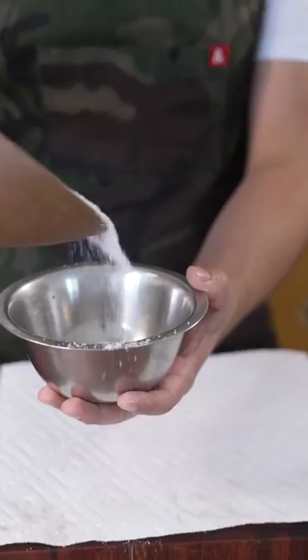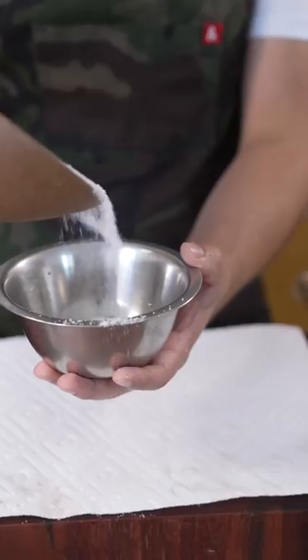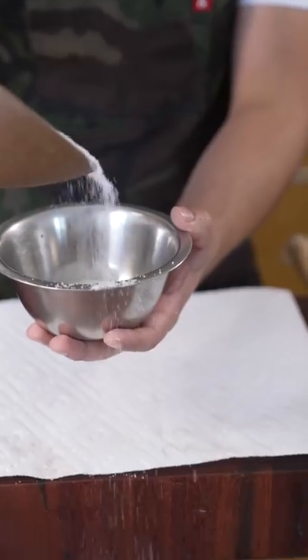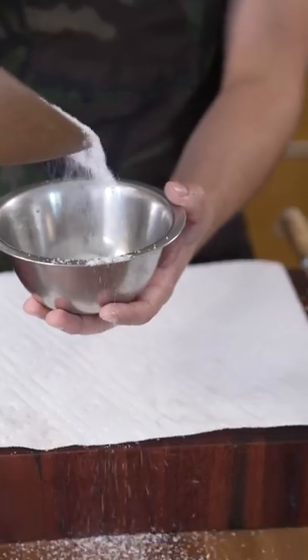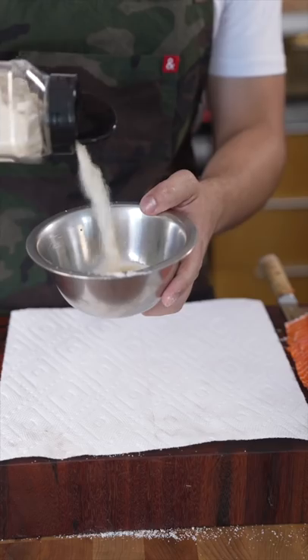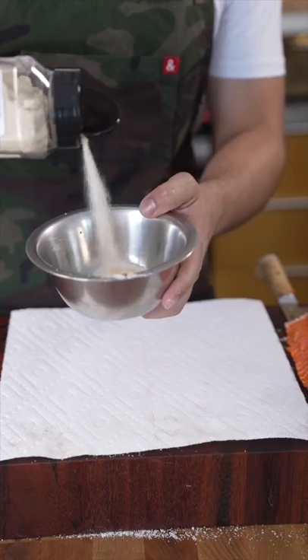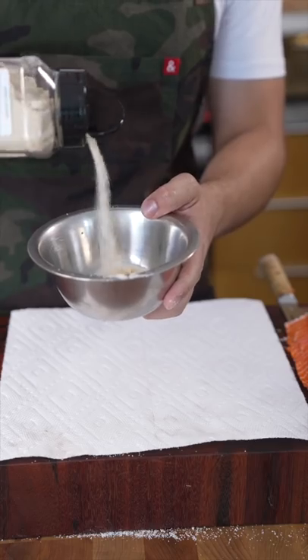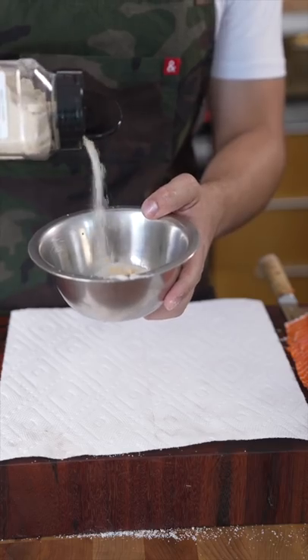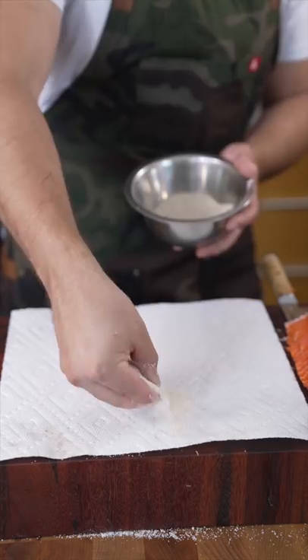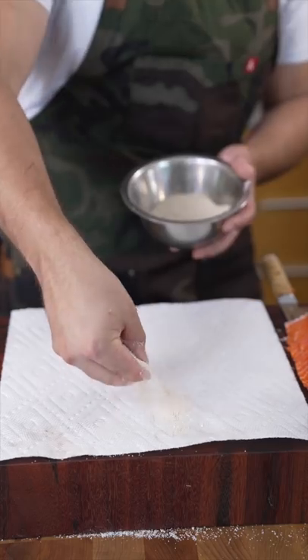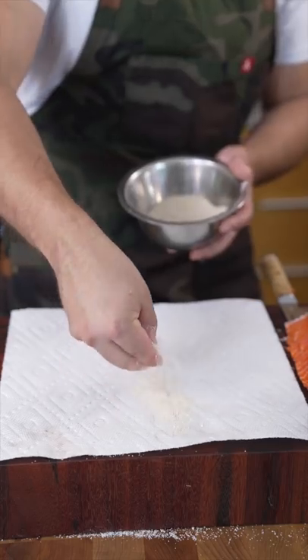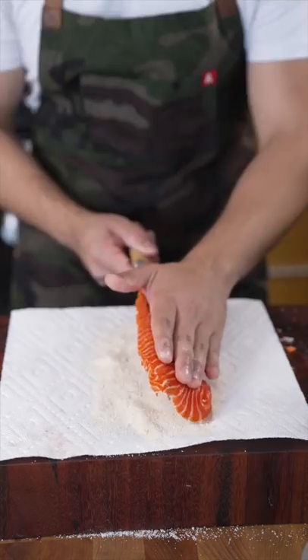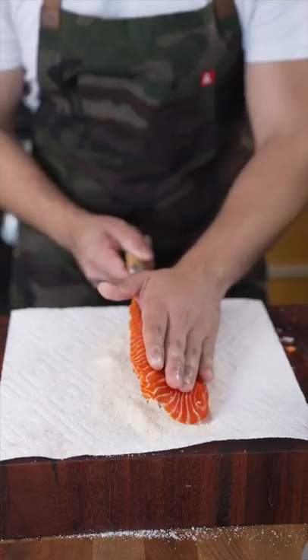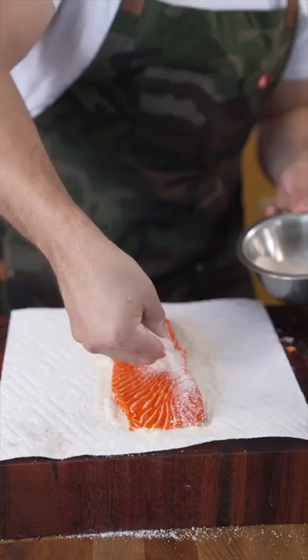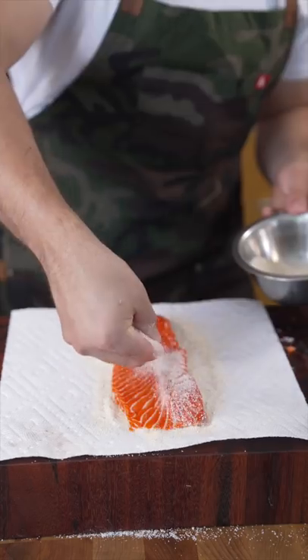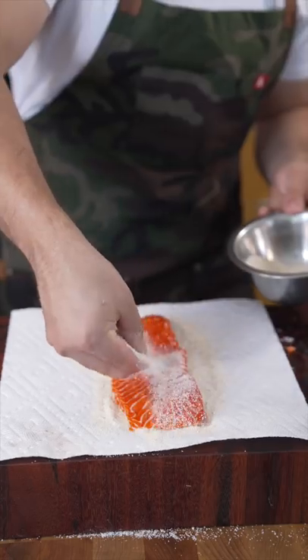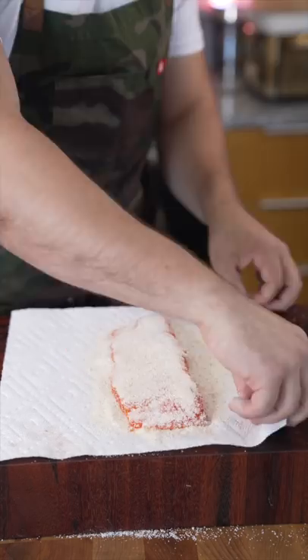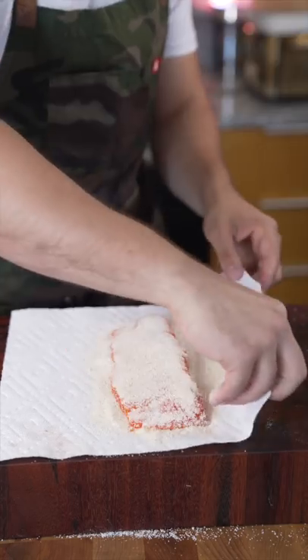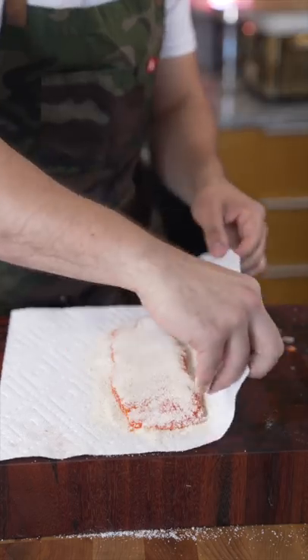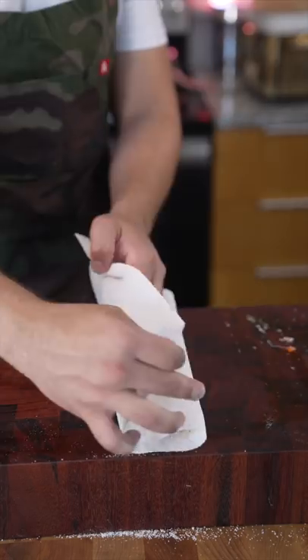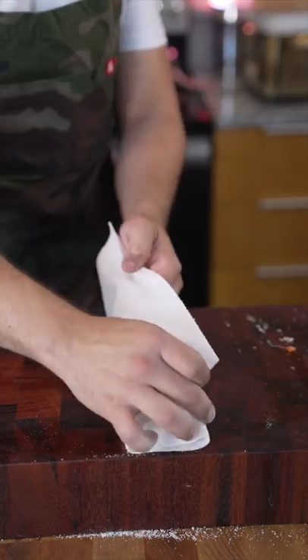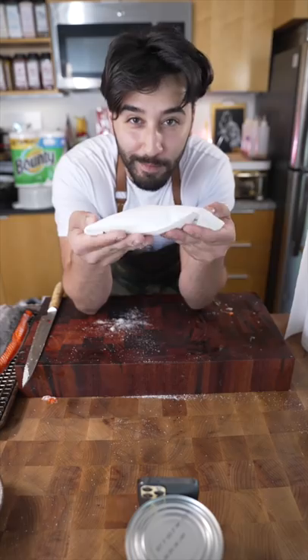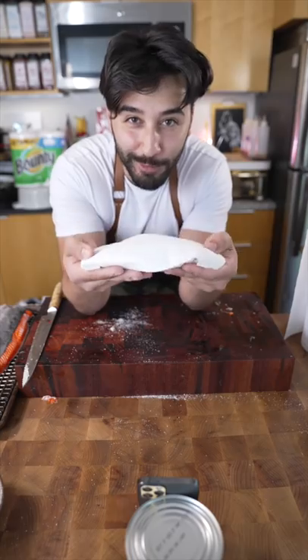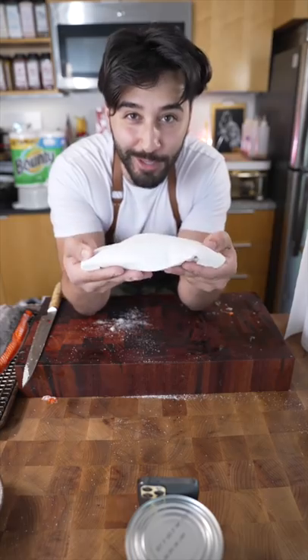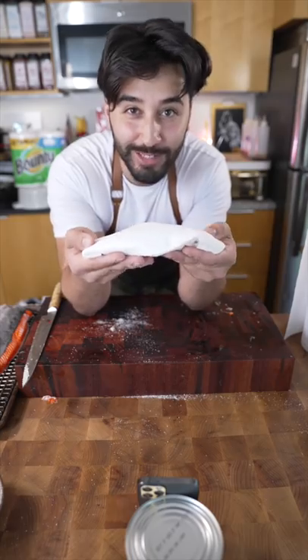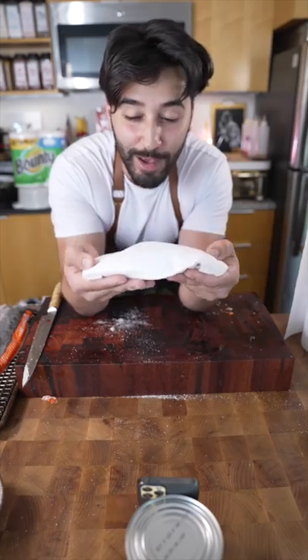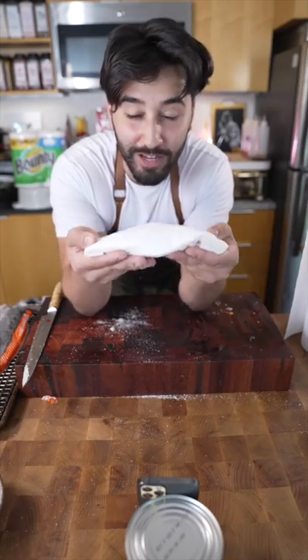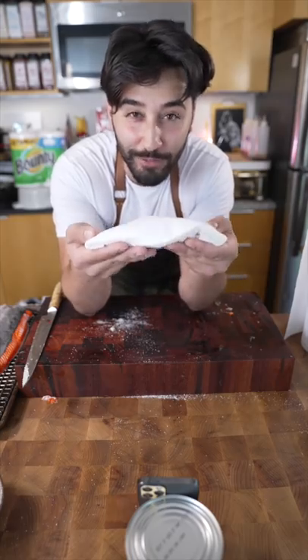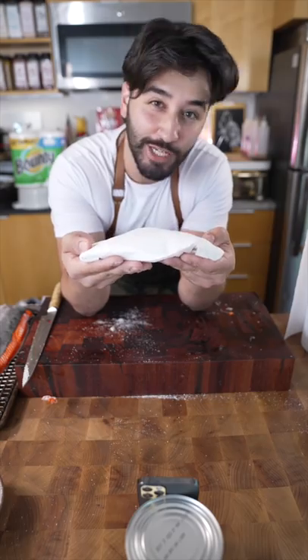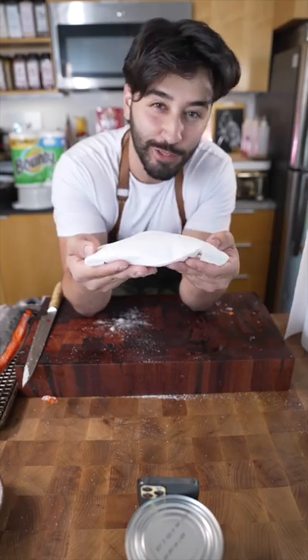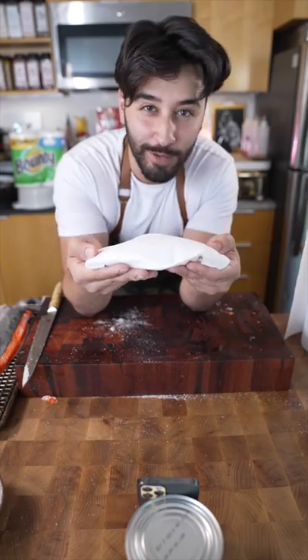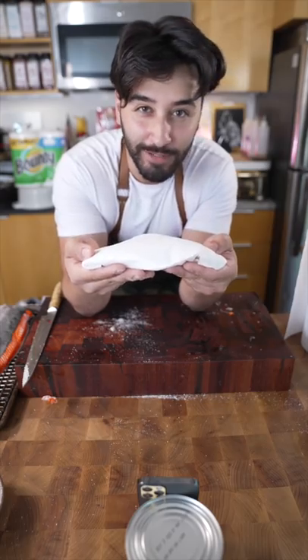Salt. Maple sugar. Maple cured salmon in the fridge for 20 minutes.